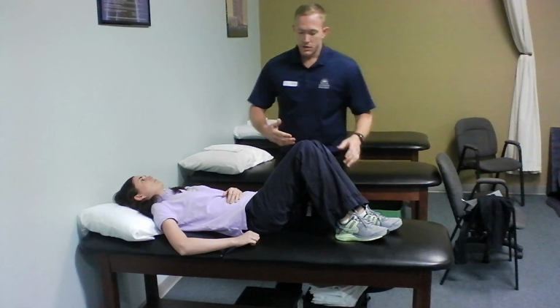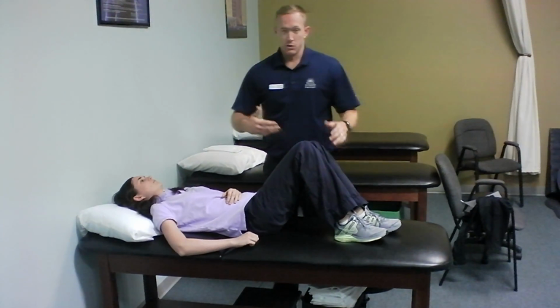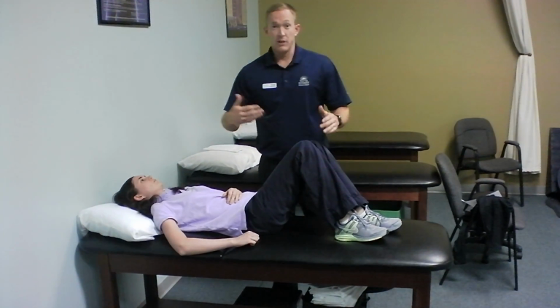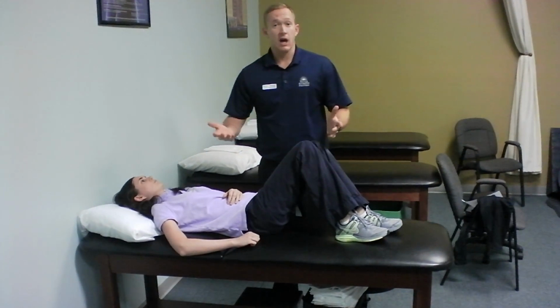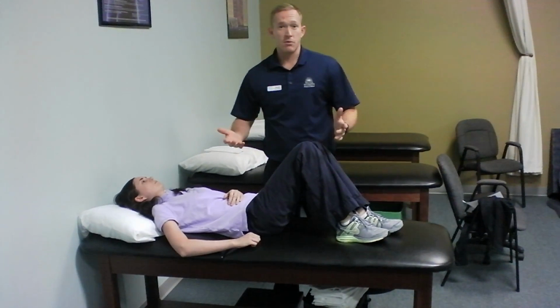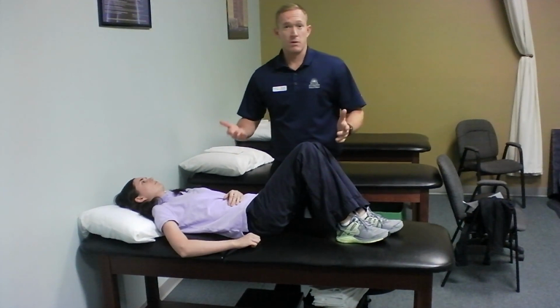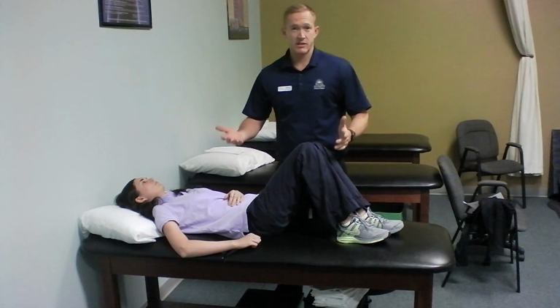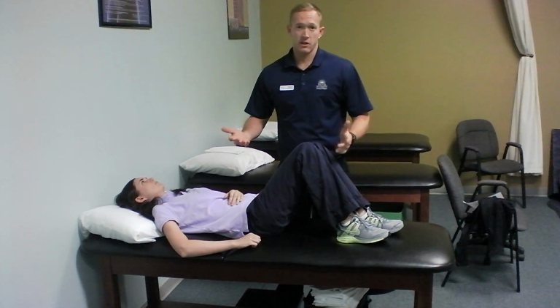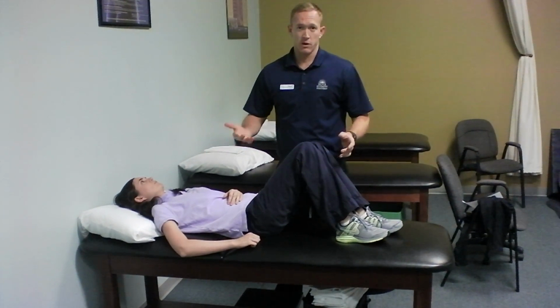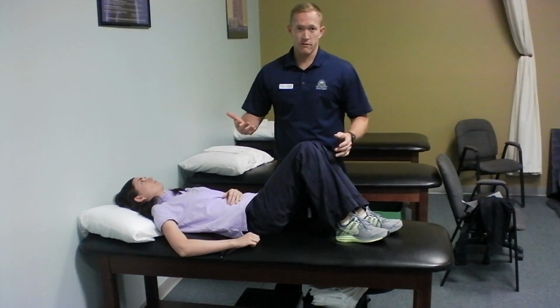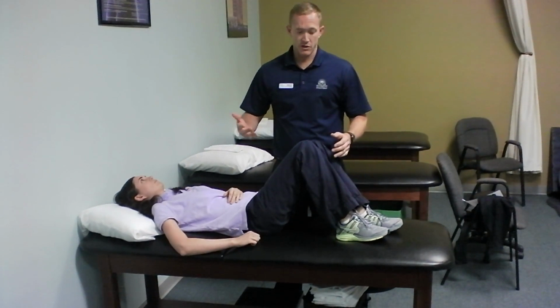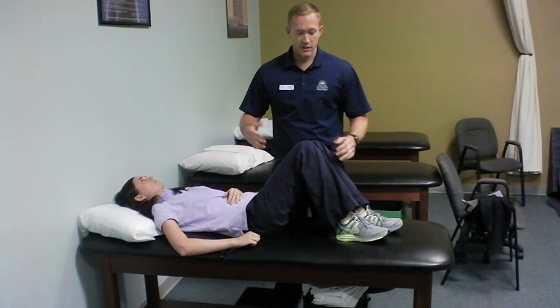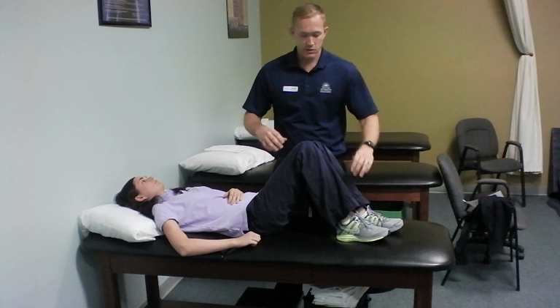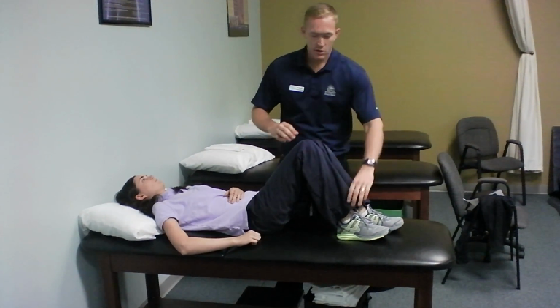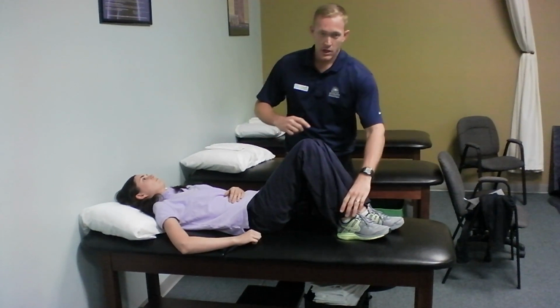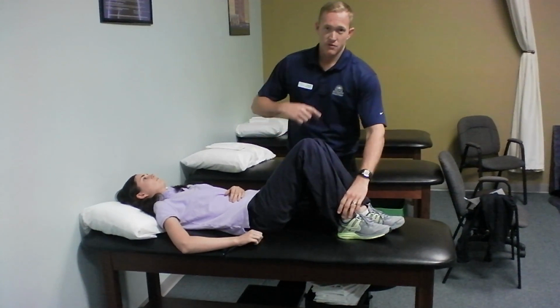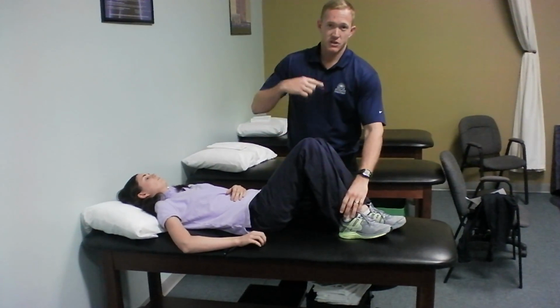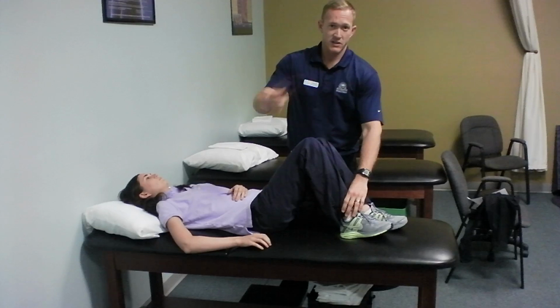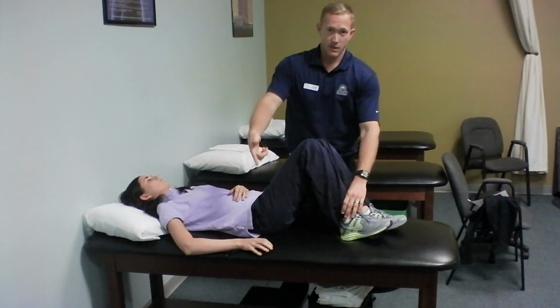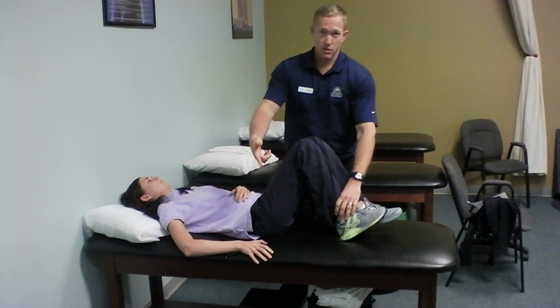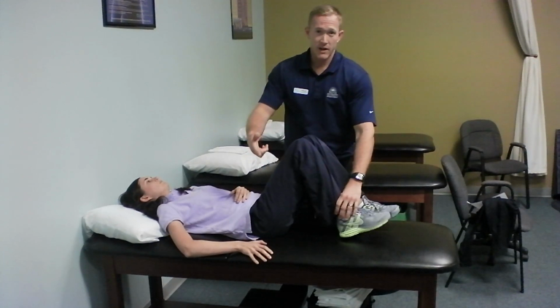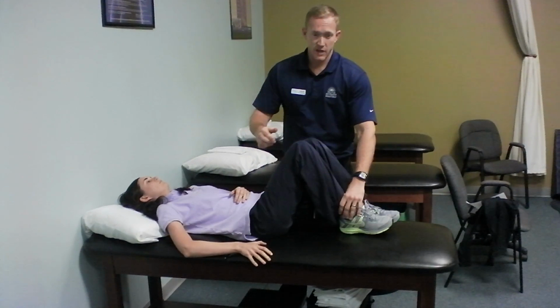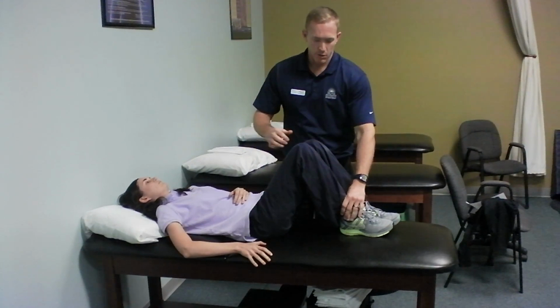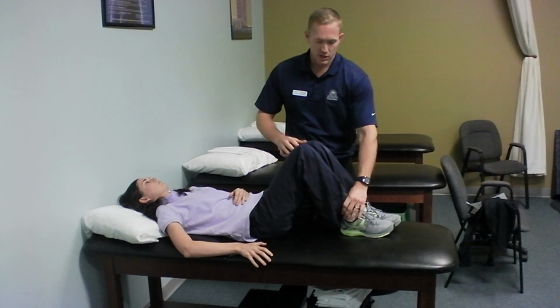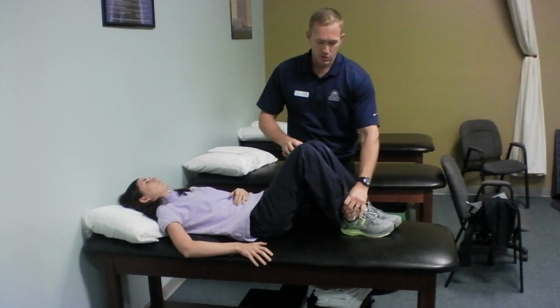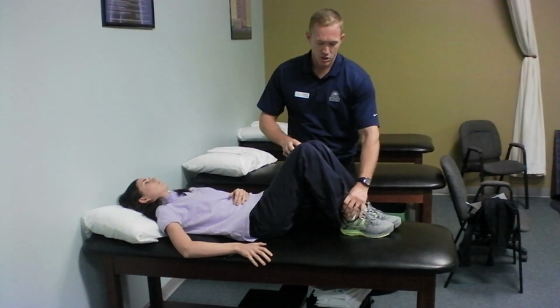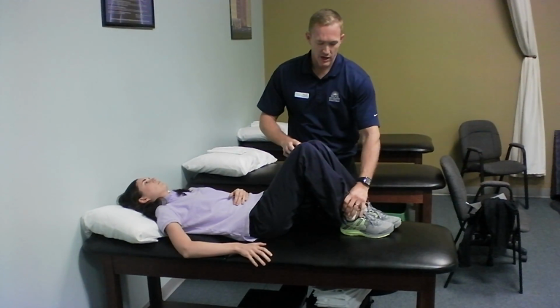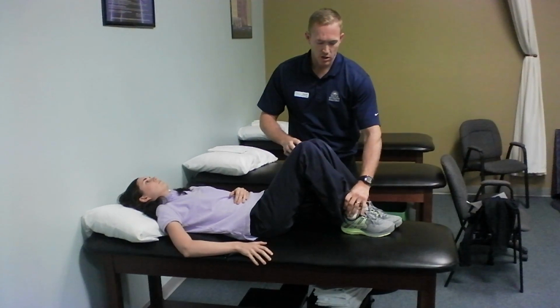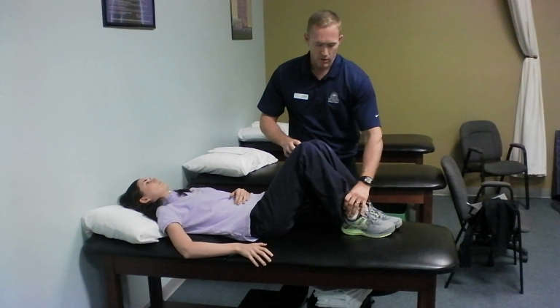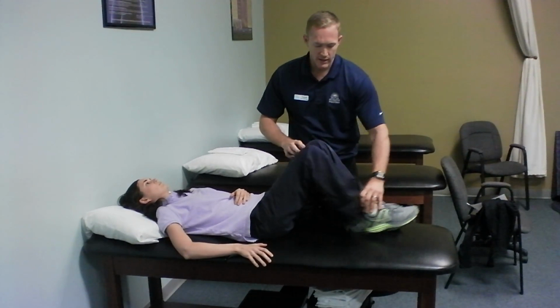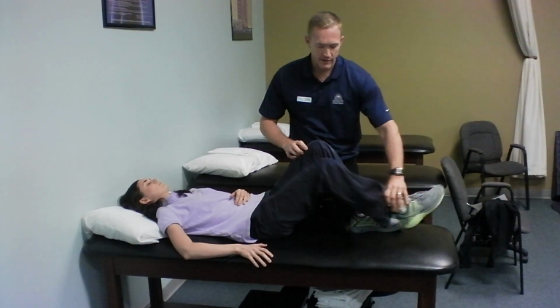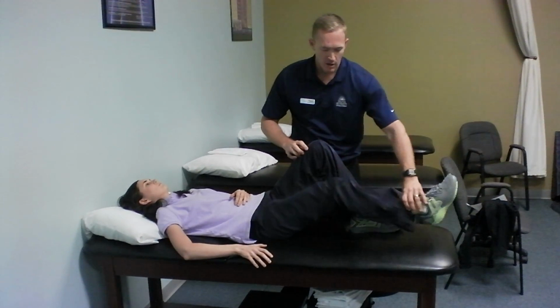To get up we basically want to reverse this. If she's going to sit up to the right side, what she could do is straighten her right leg down.